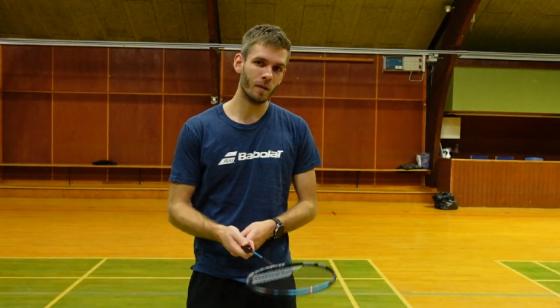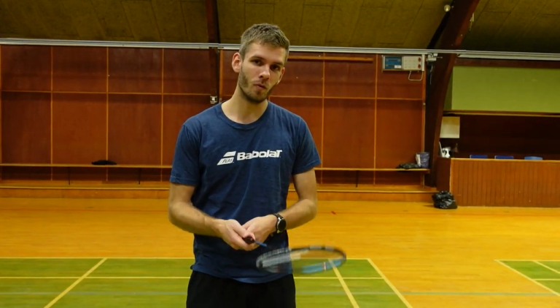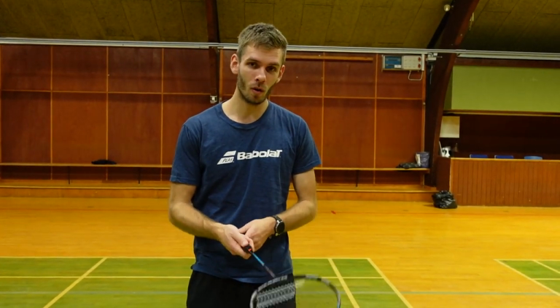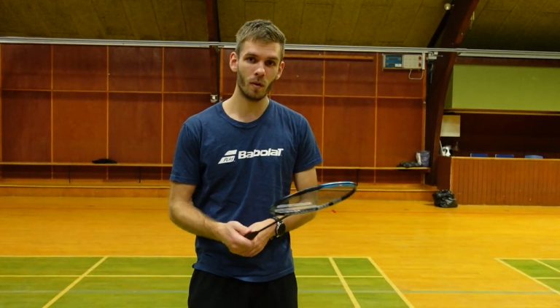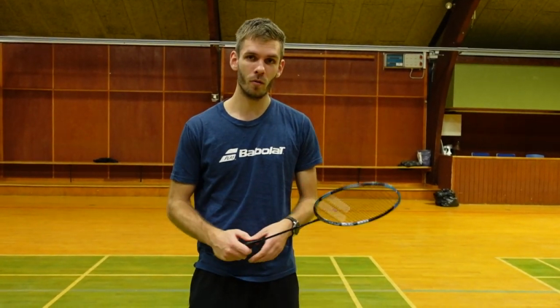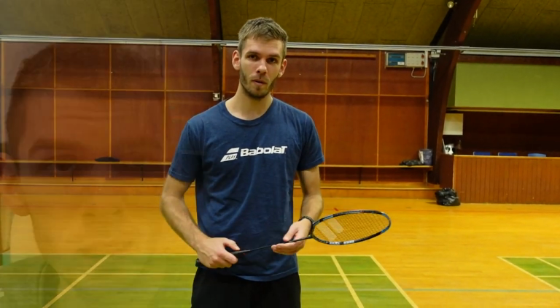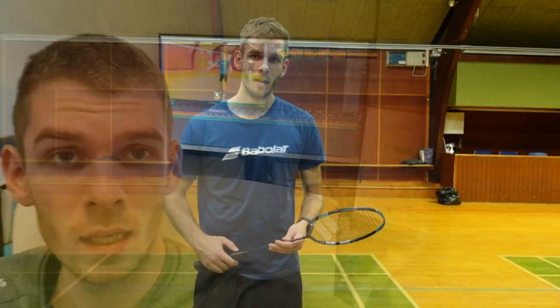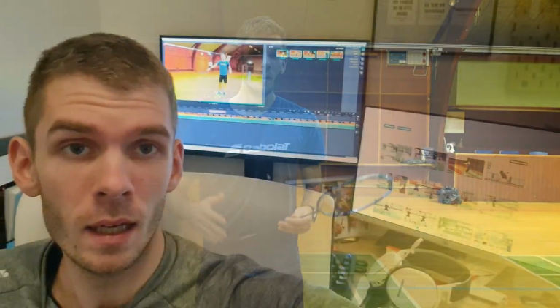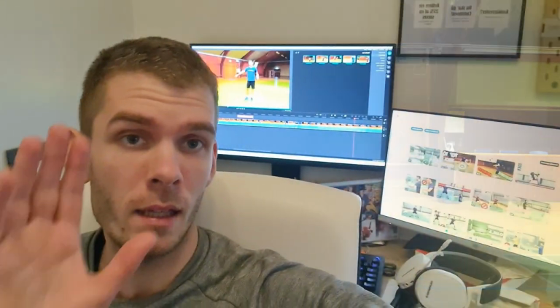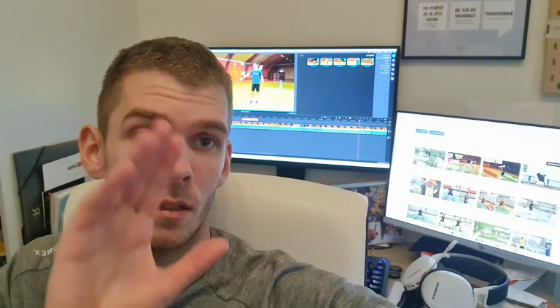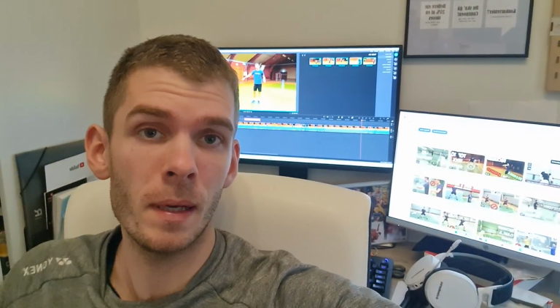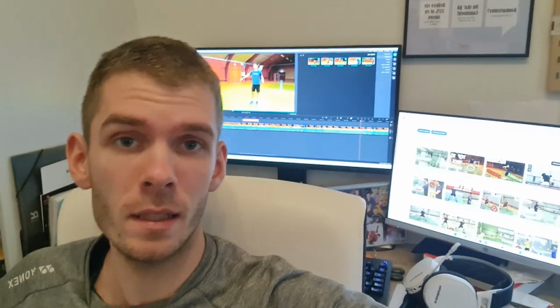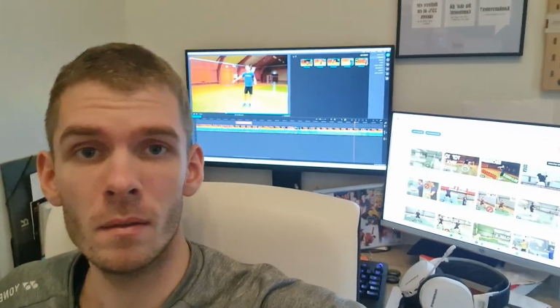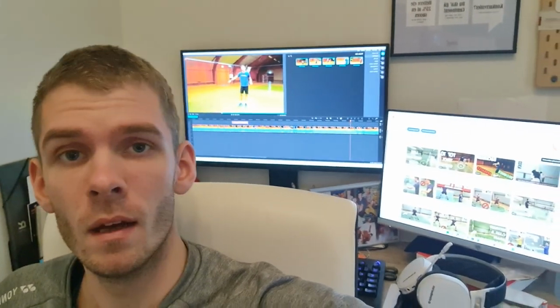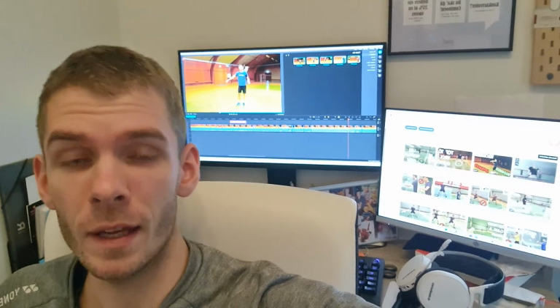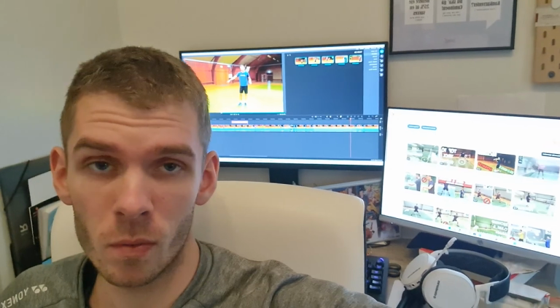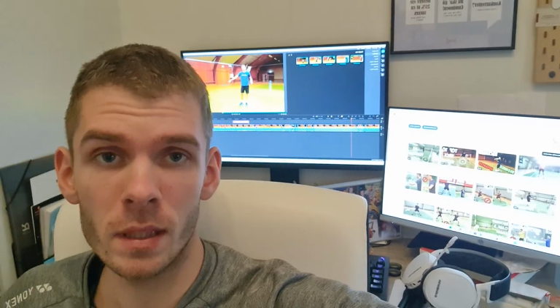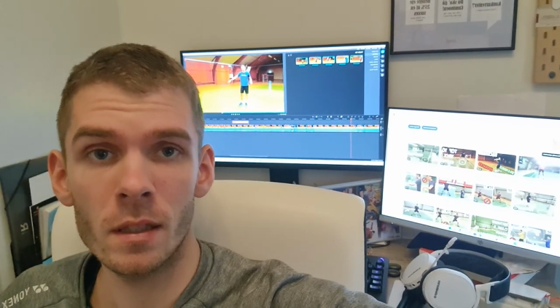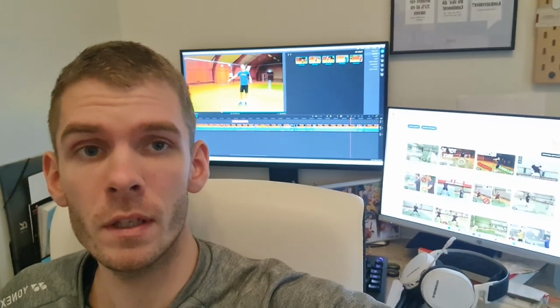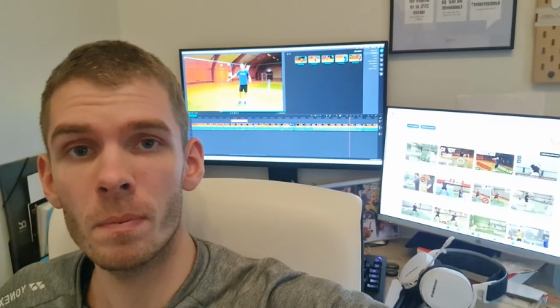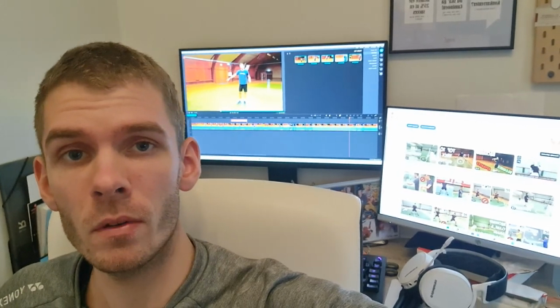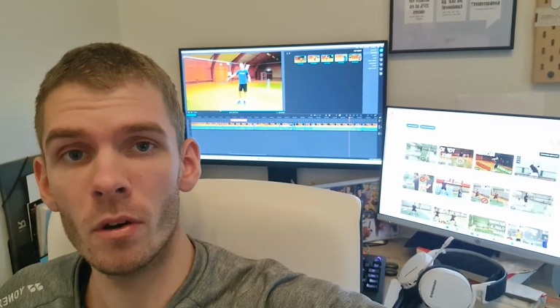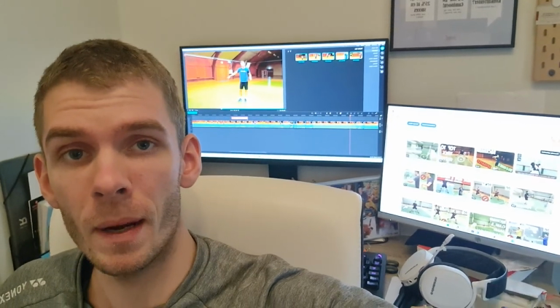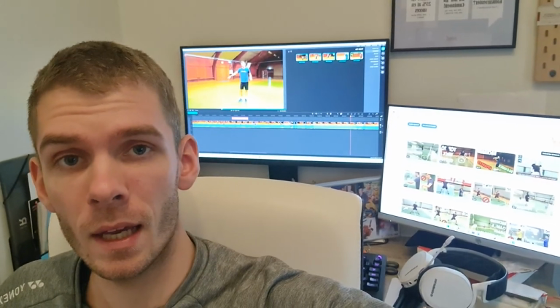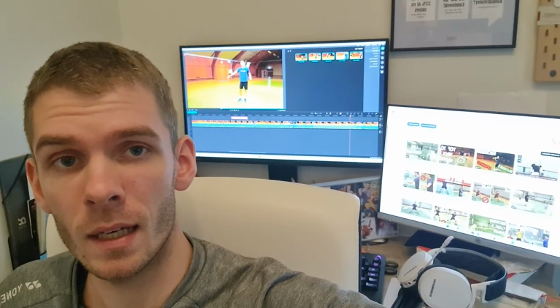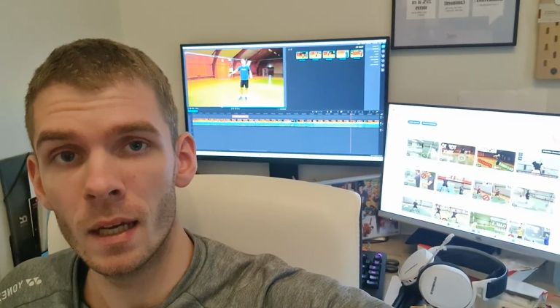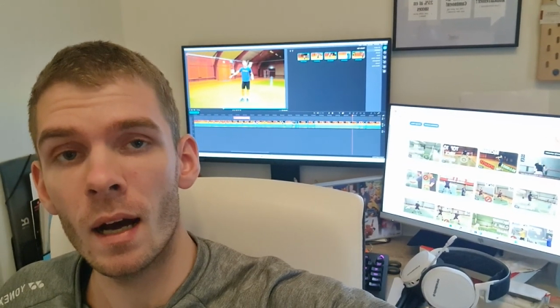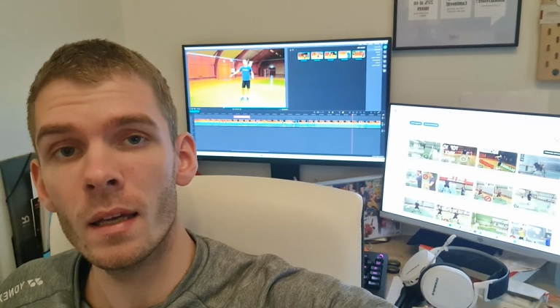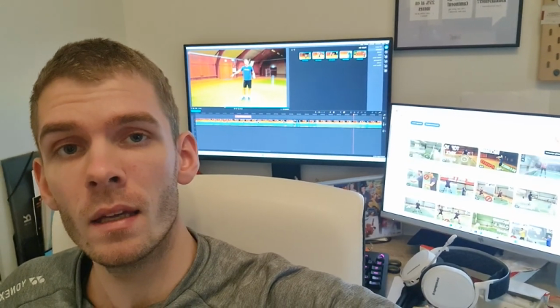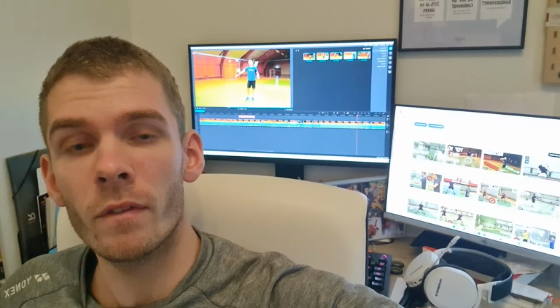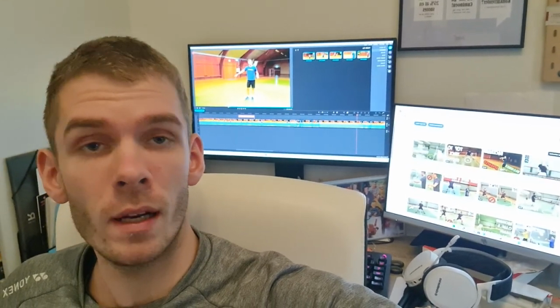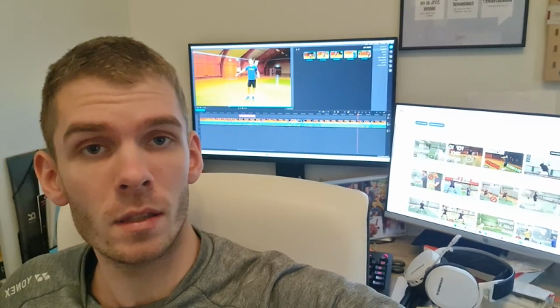That's the one thing you have to remember, and that might be why your backhand is bad — because there is something wrong with the grip.